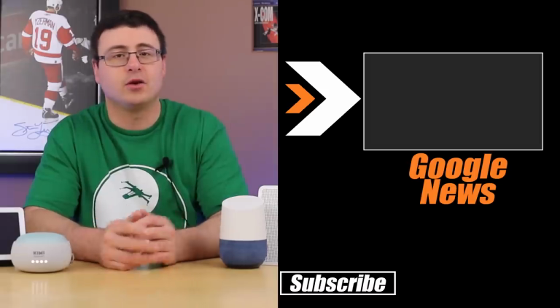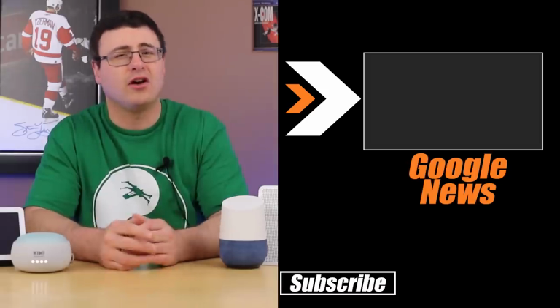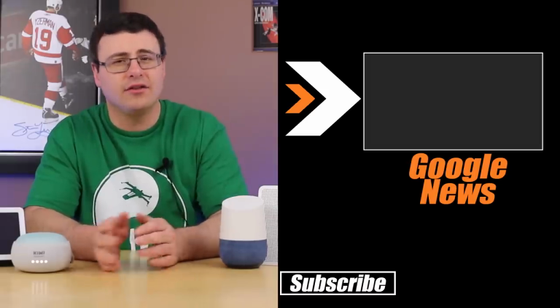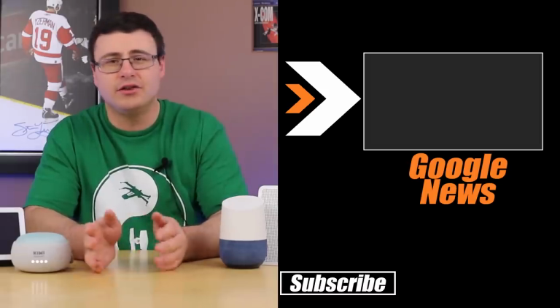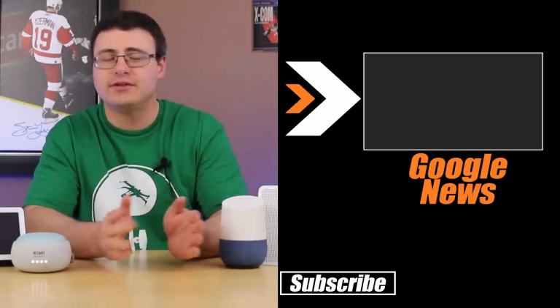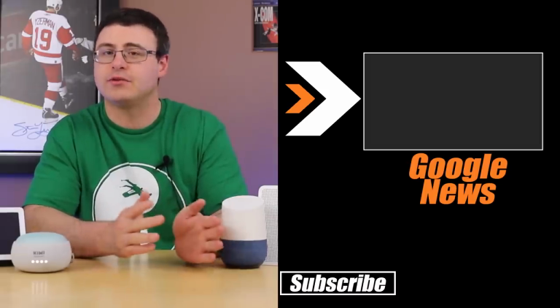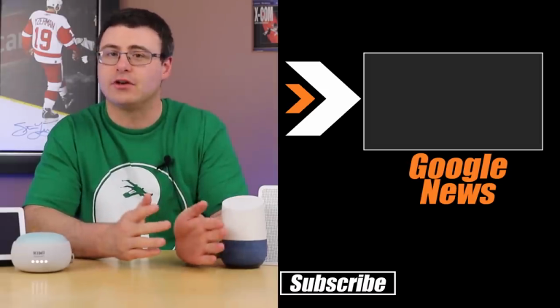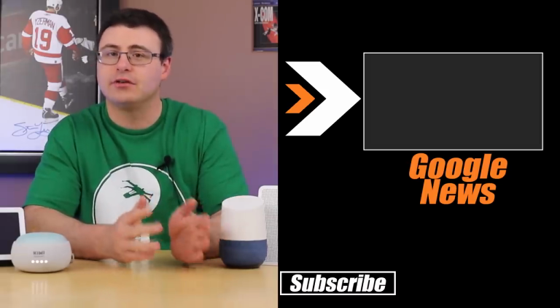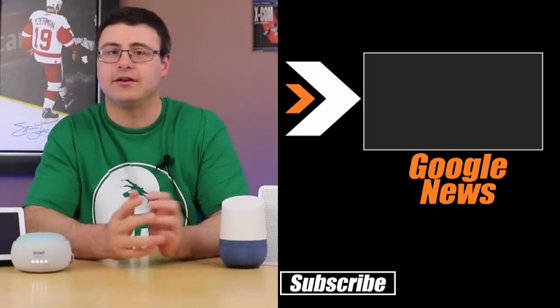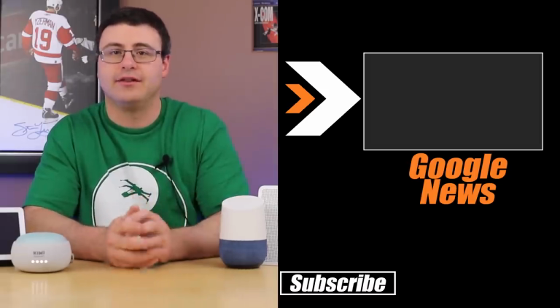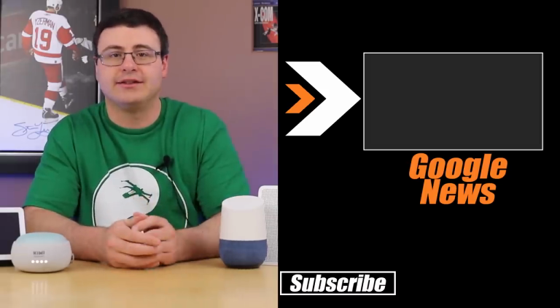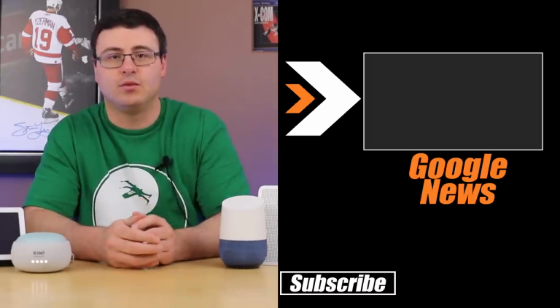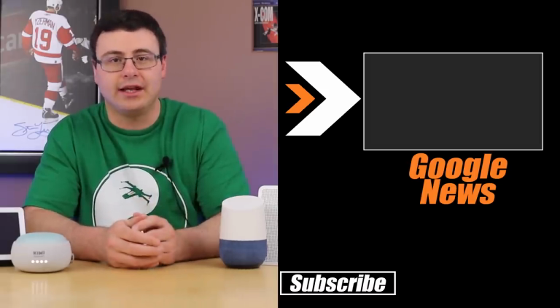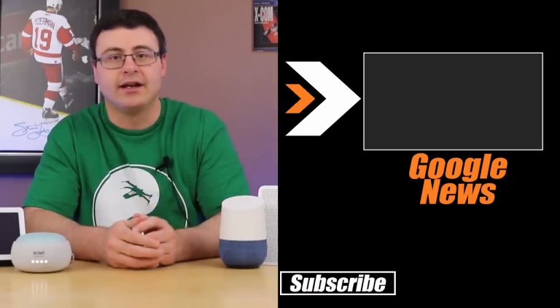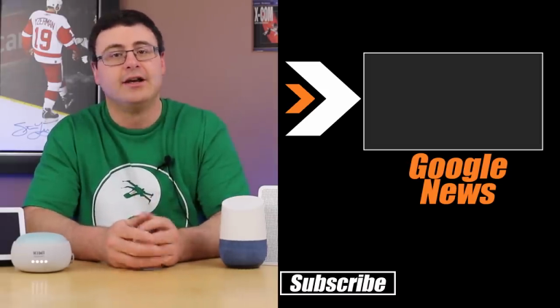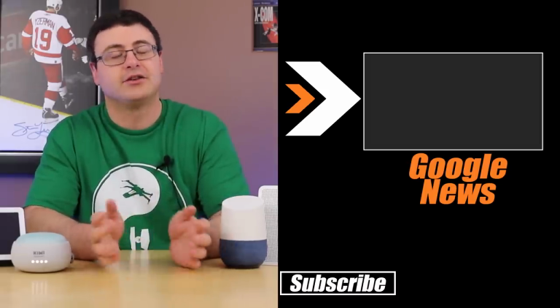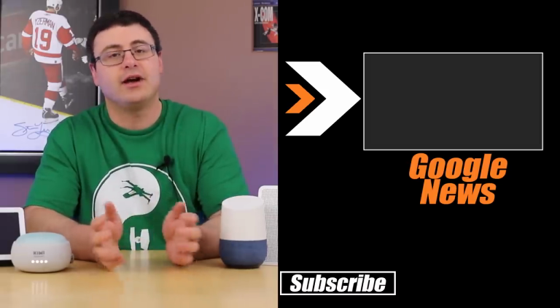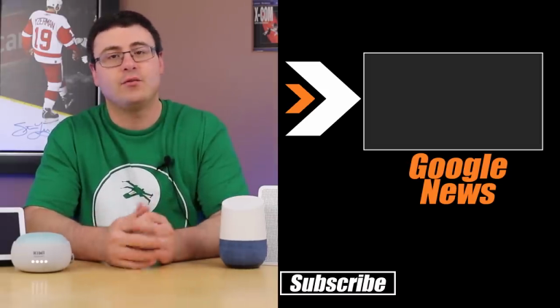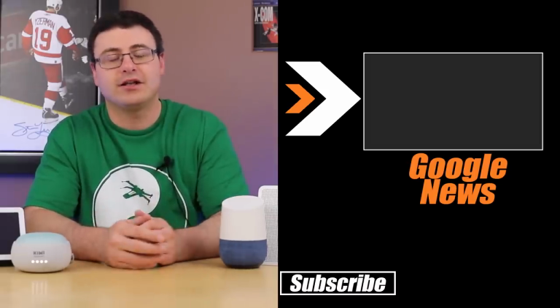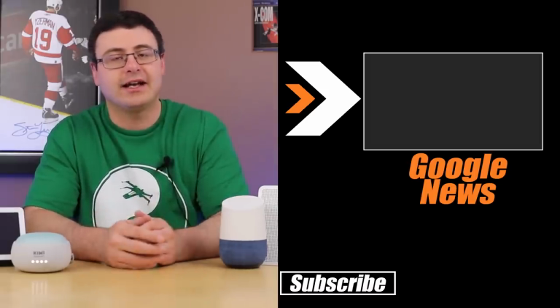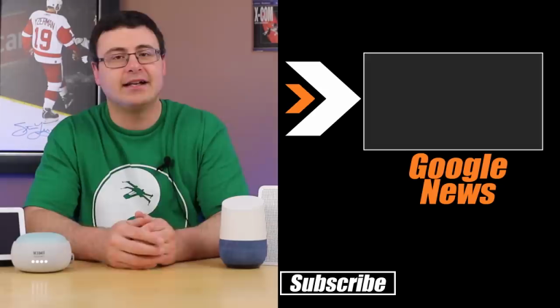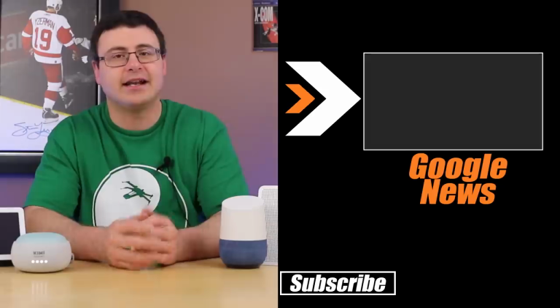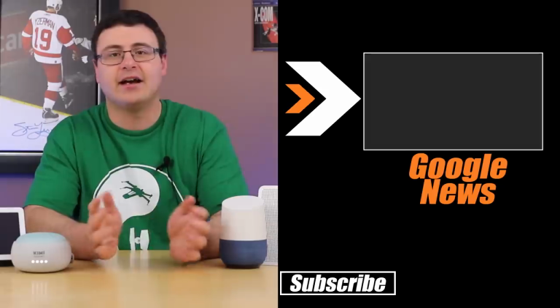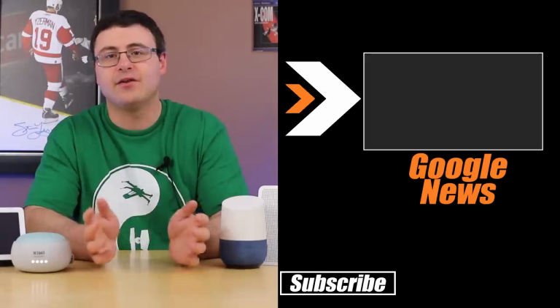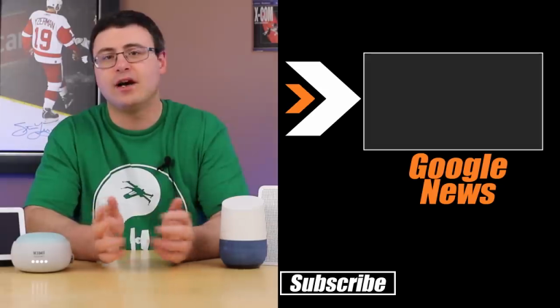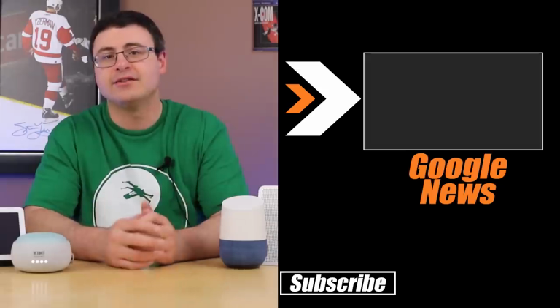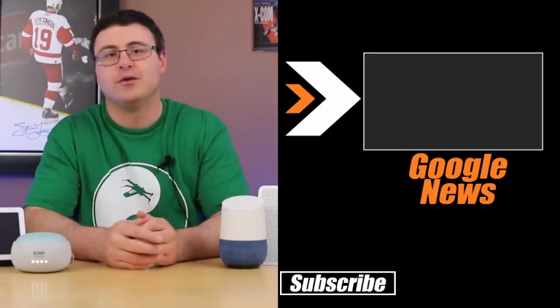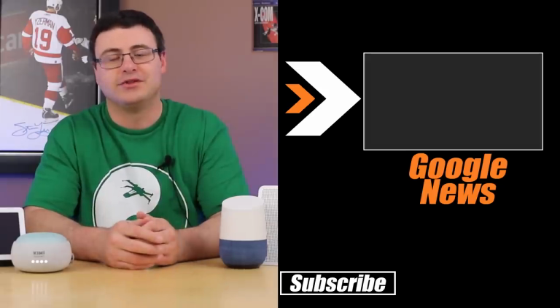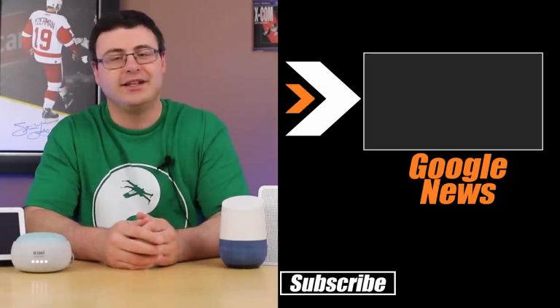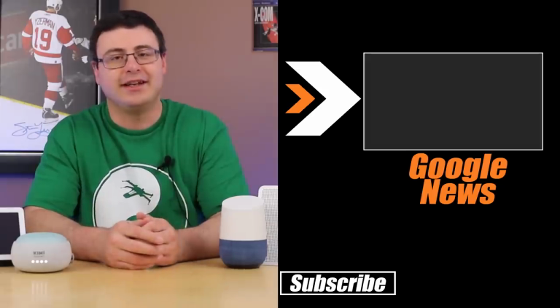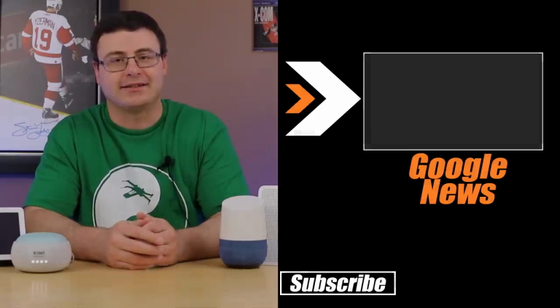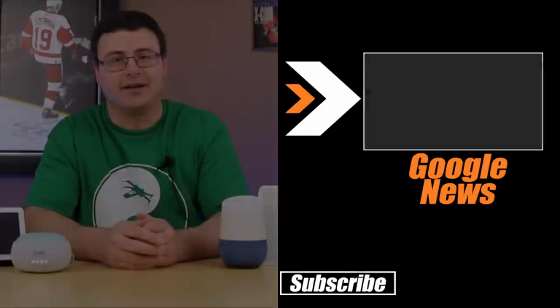With all that said, you can go watch our very popular Google Home updates video that covers all the news from earlier this week. Go ahead and watch that, and we'll see you next time.